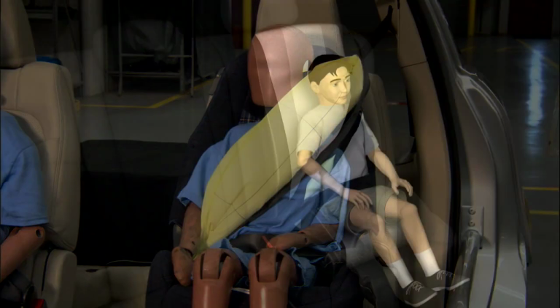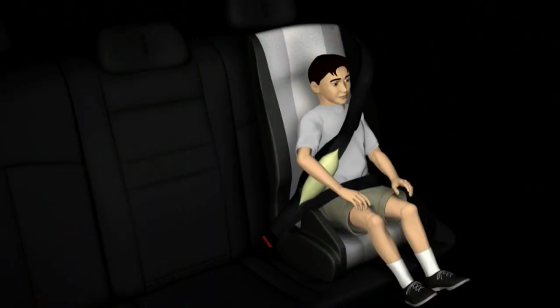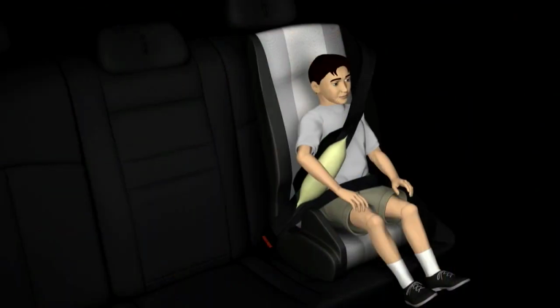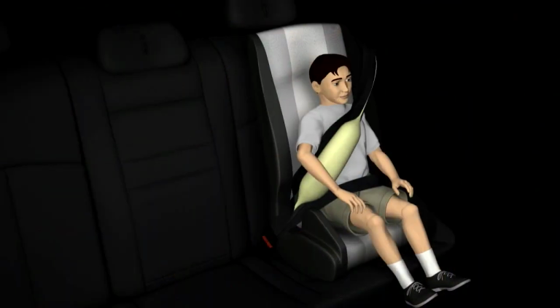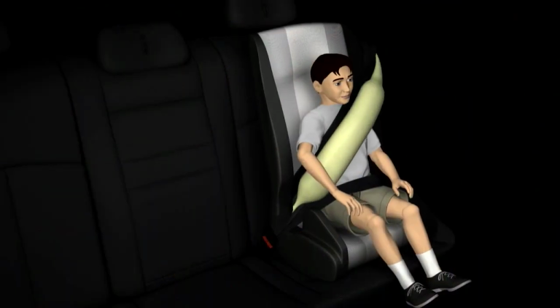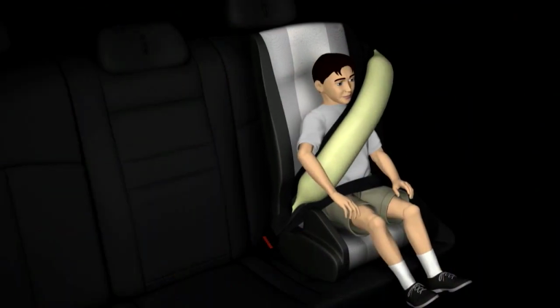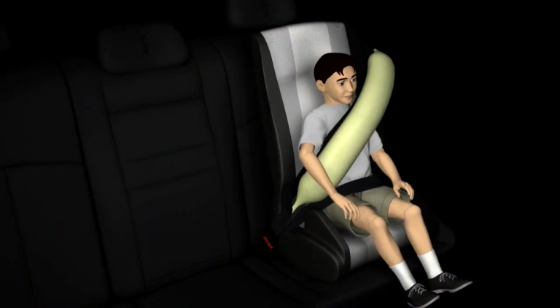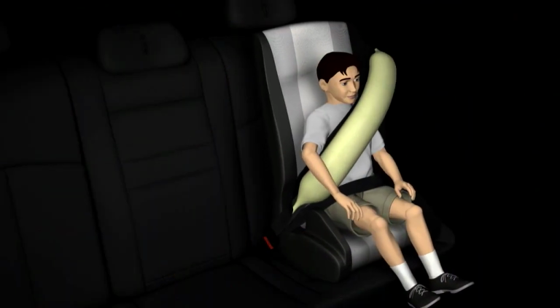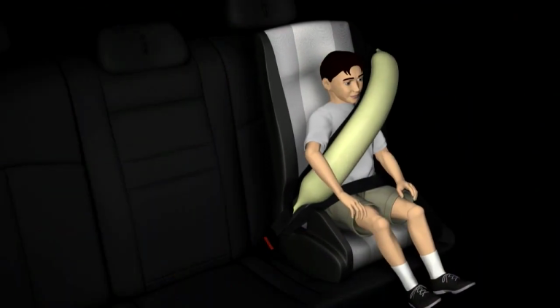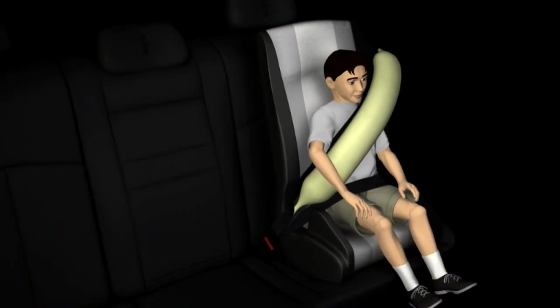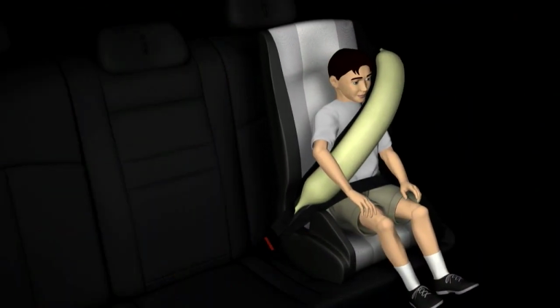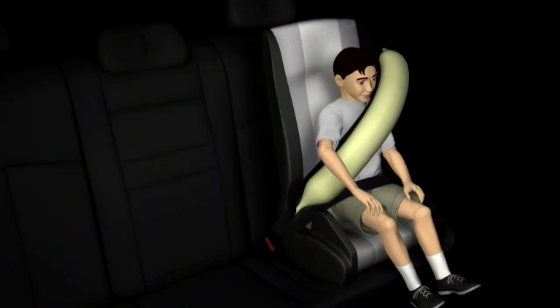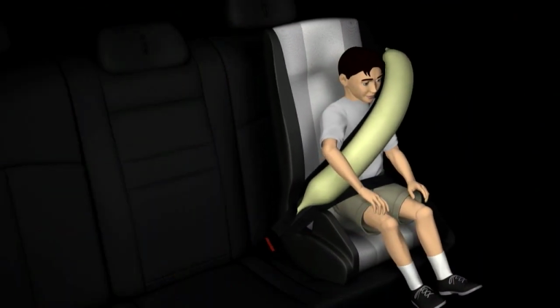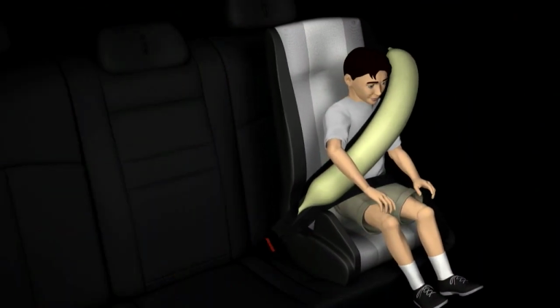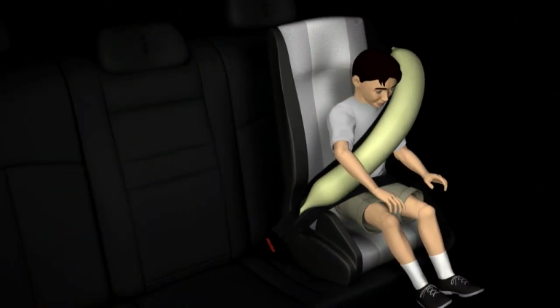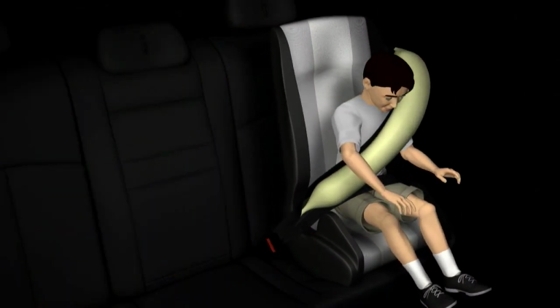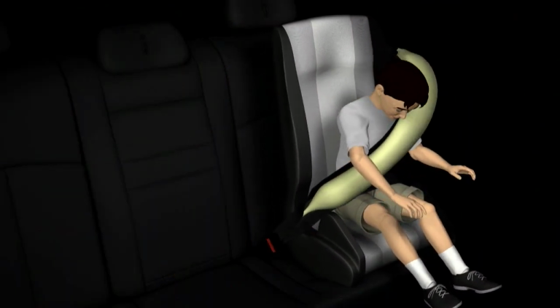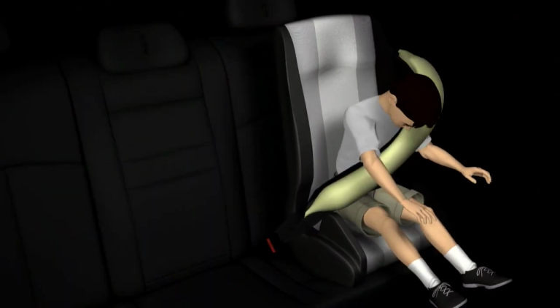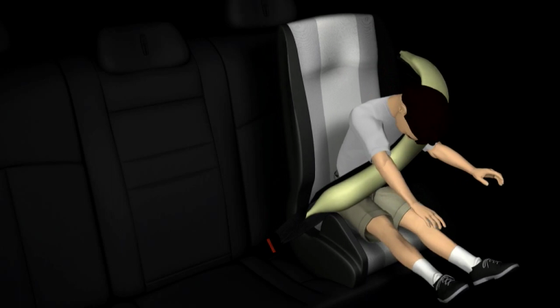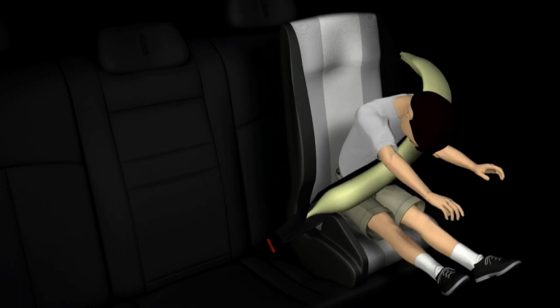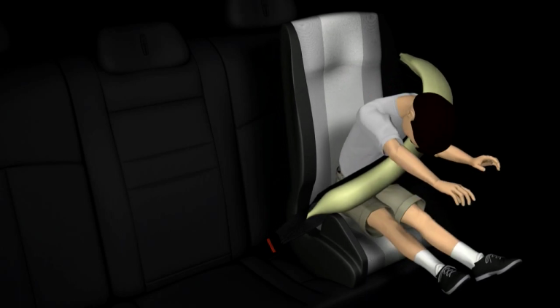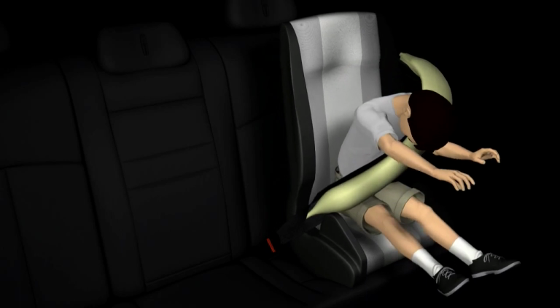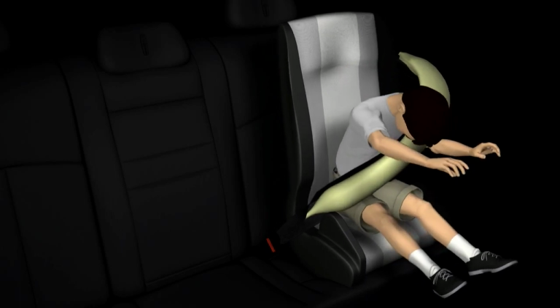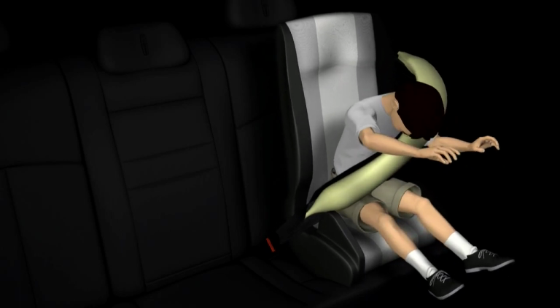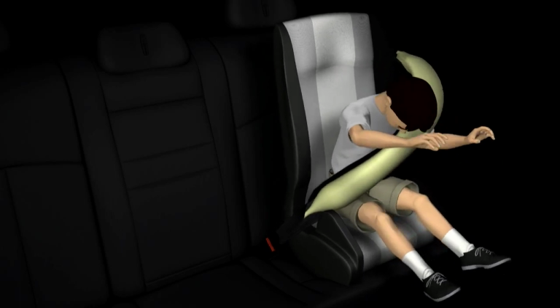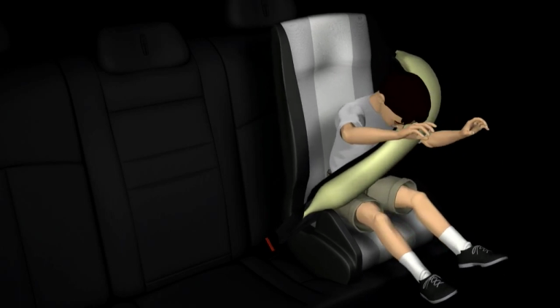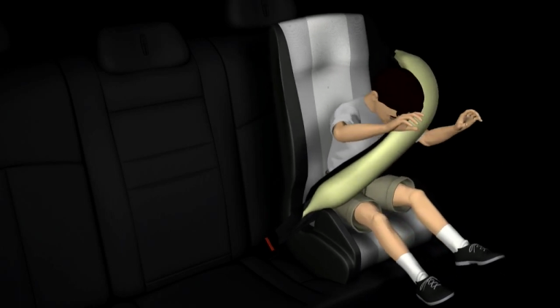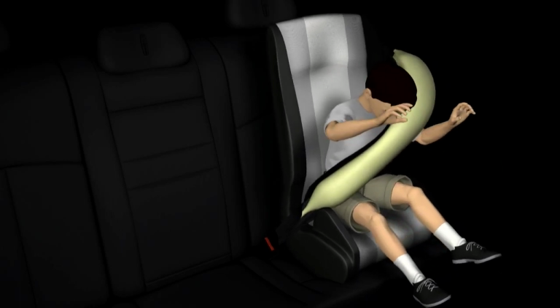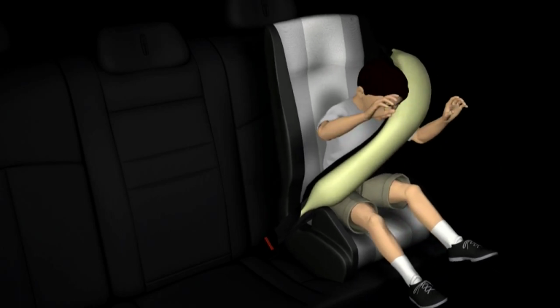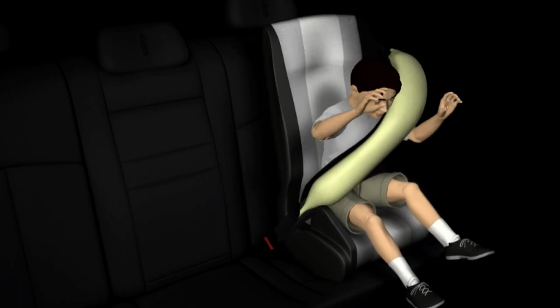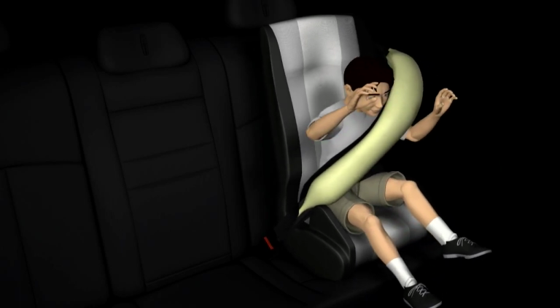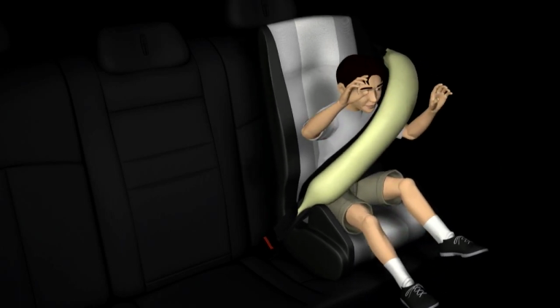The benefits are especially positive for more vulnerable passengers, especially children and older adults.